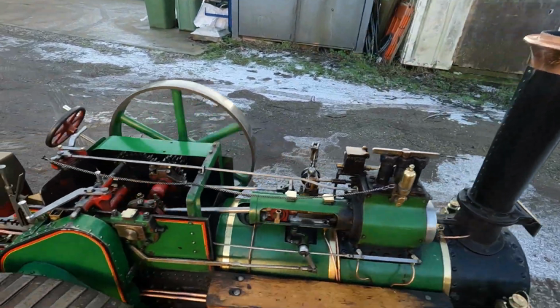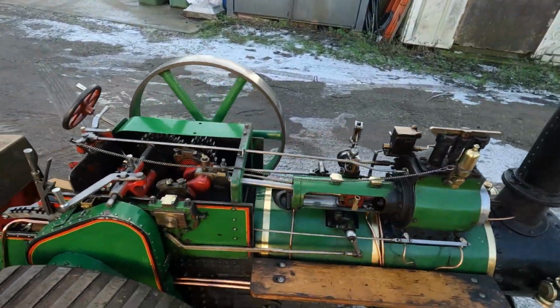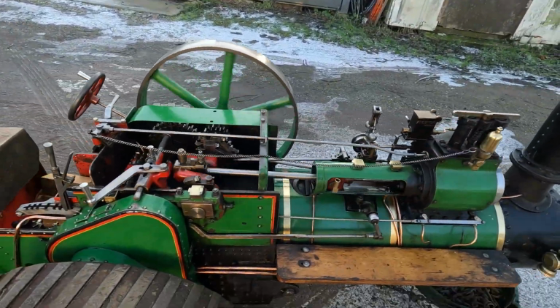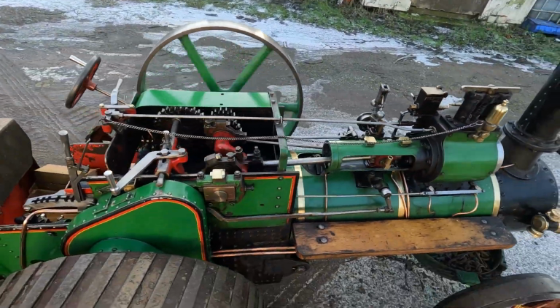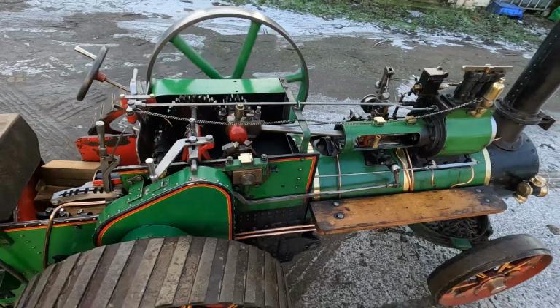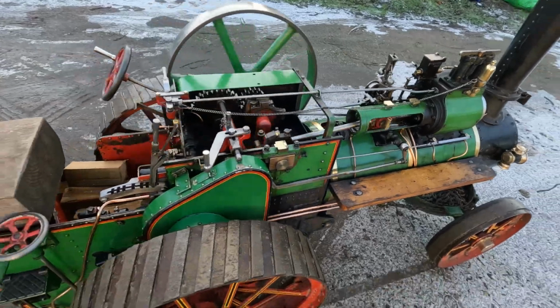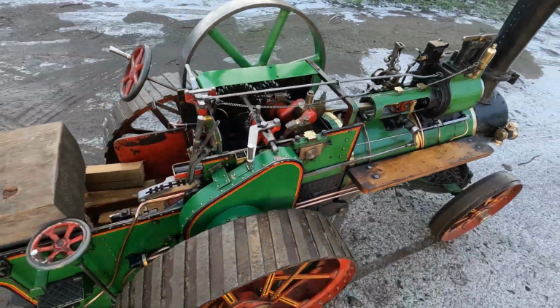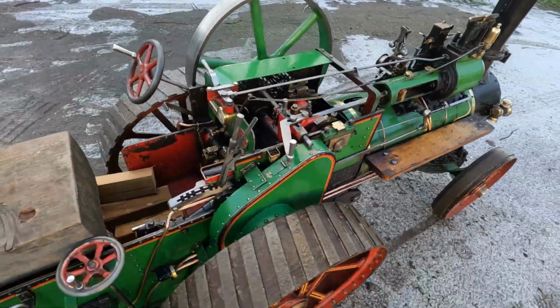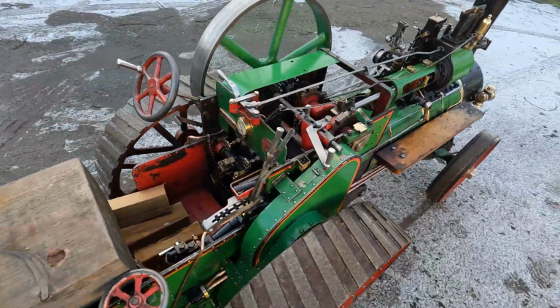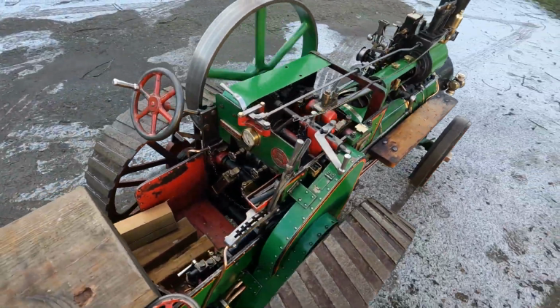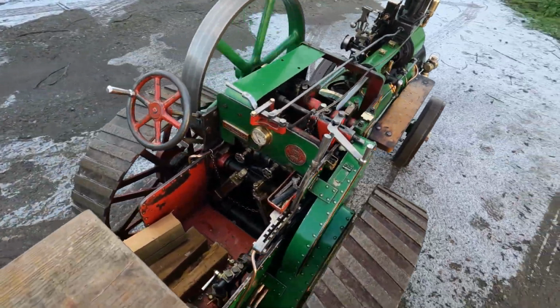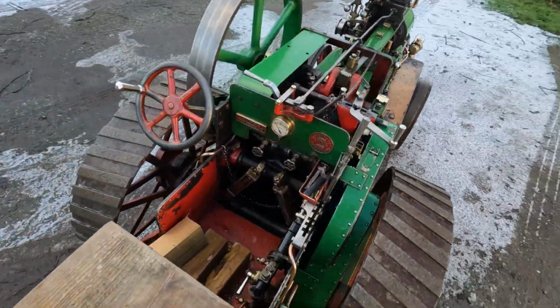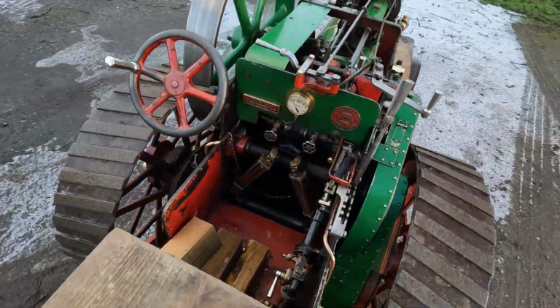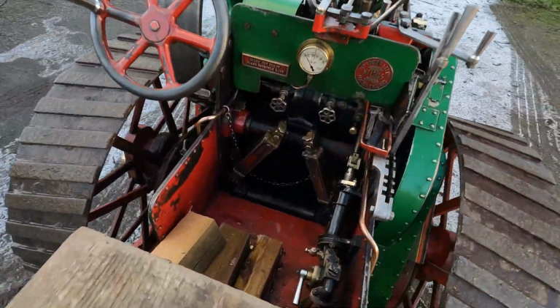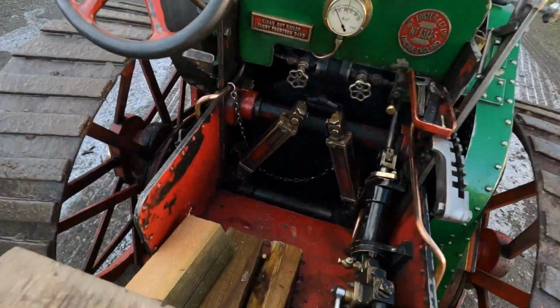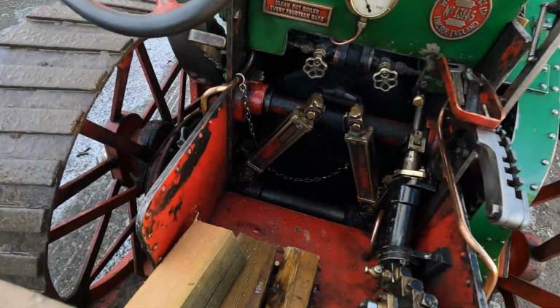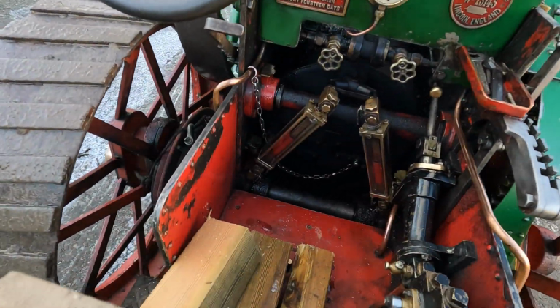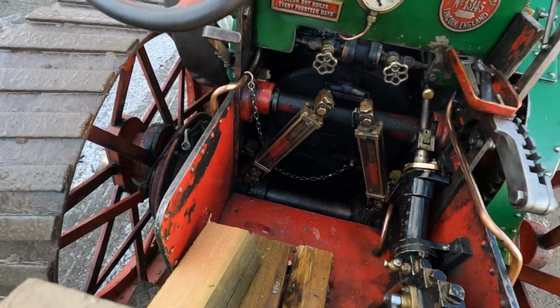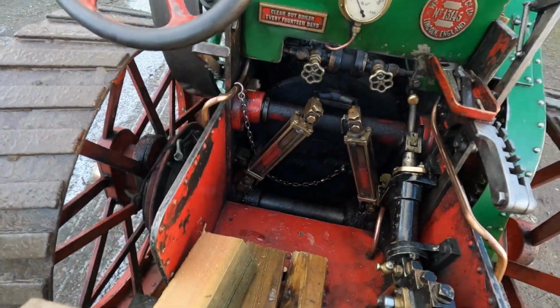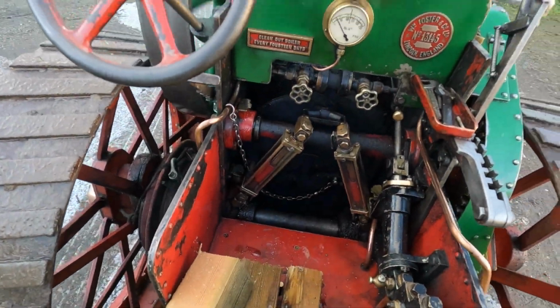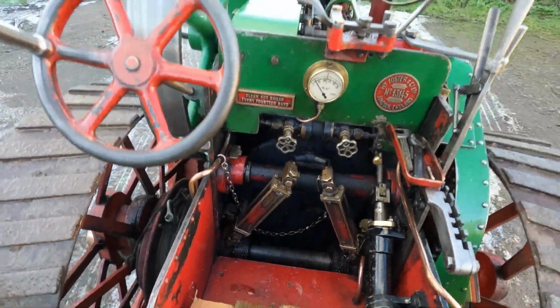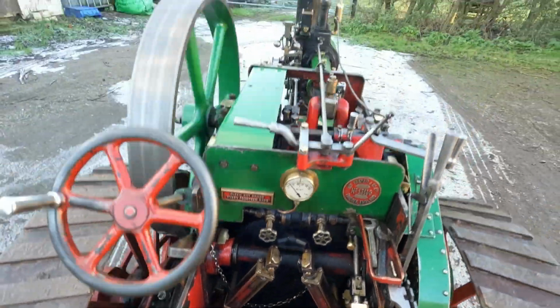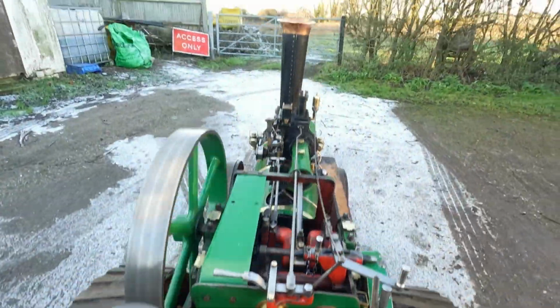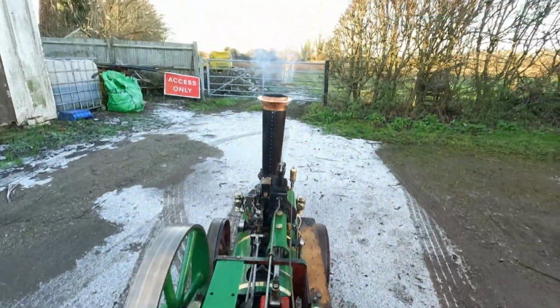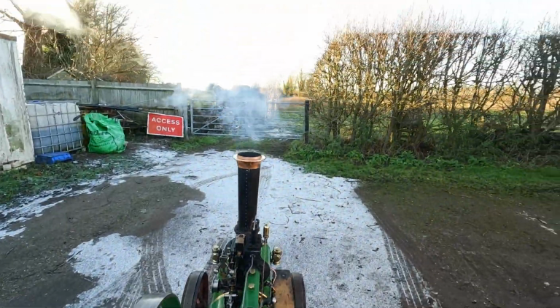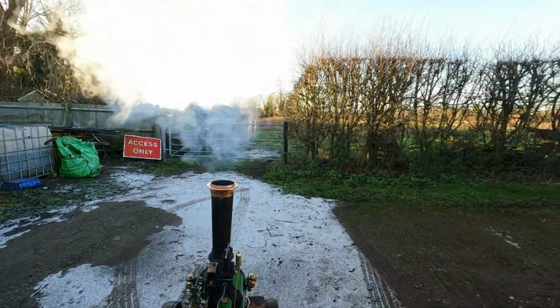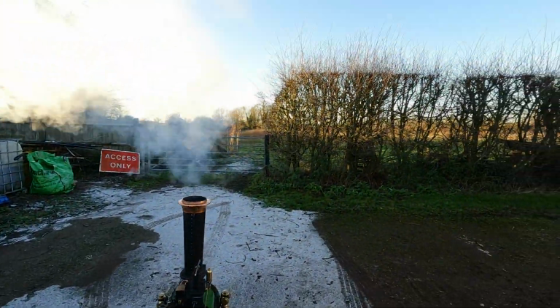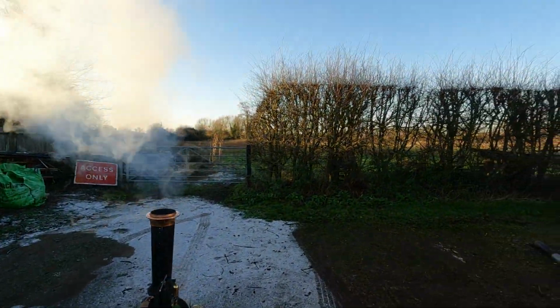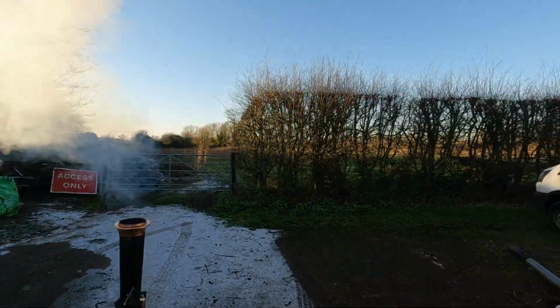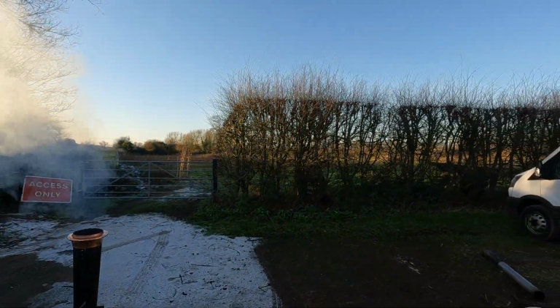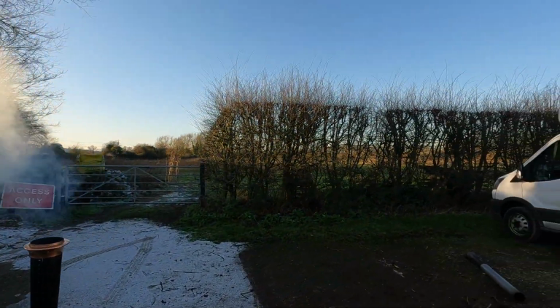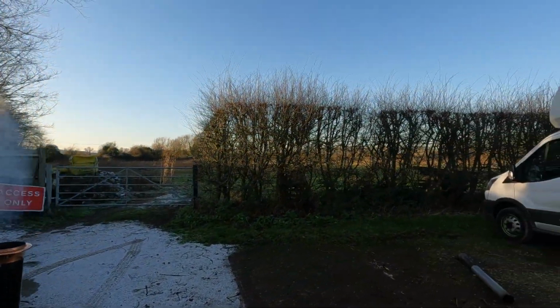Let's get some water pumped in, try and get some pressure back up, and then we'll go in for a little clean.